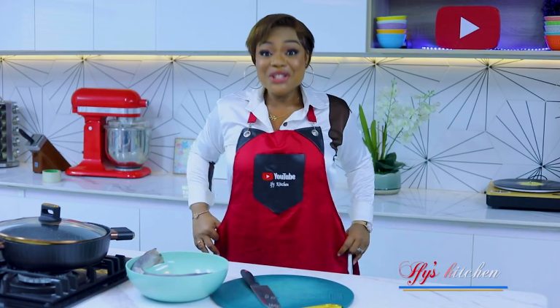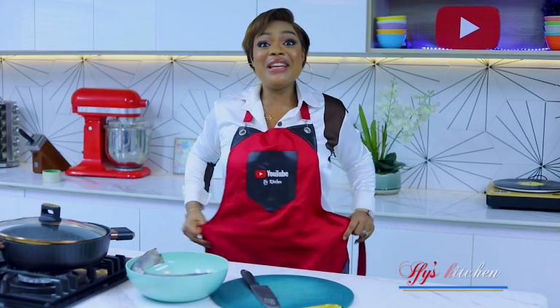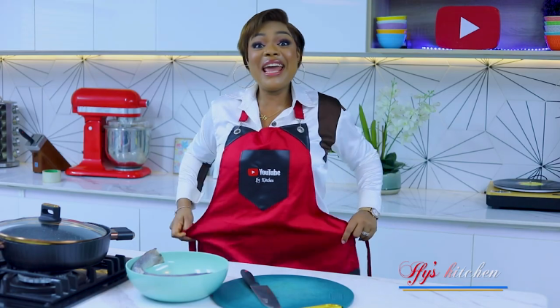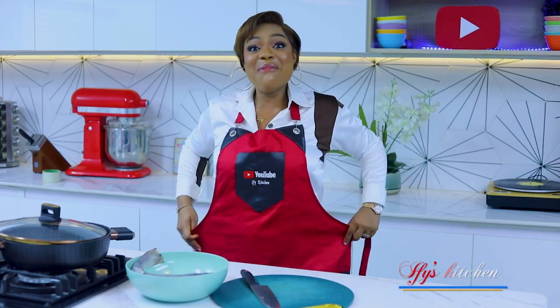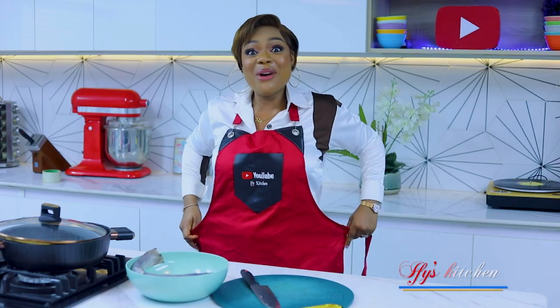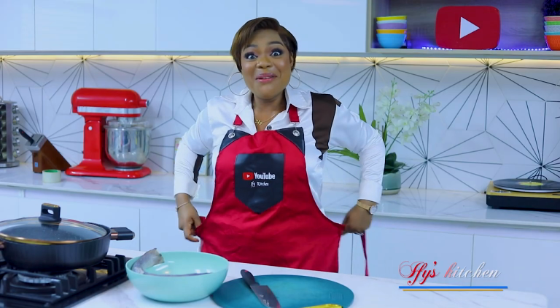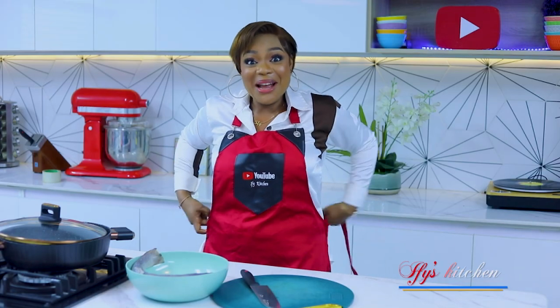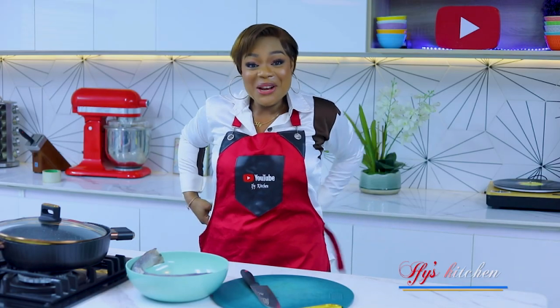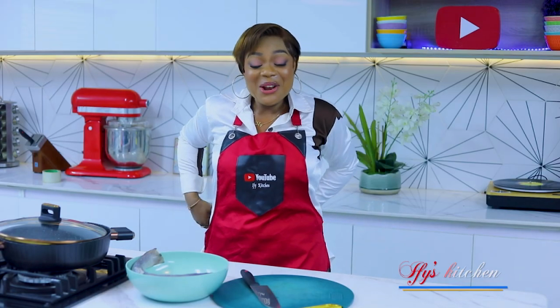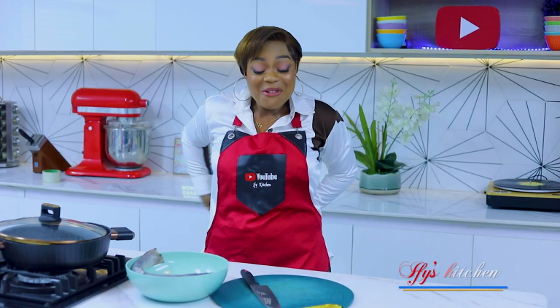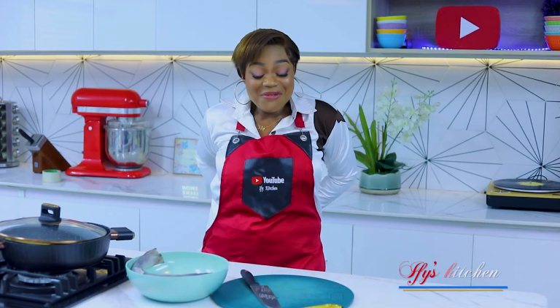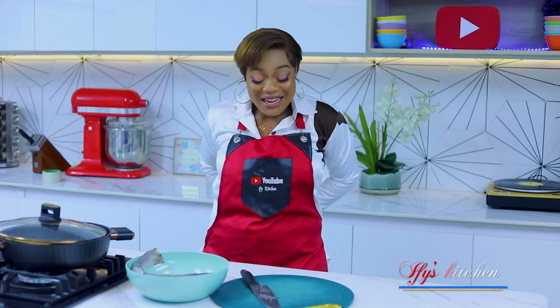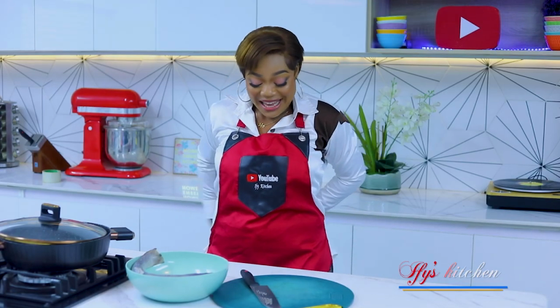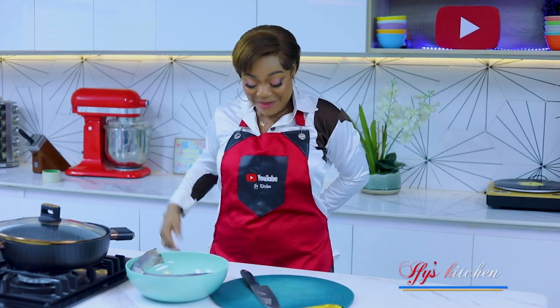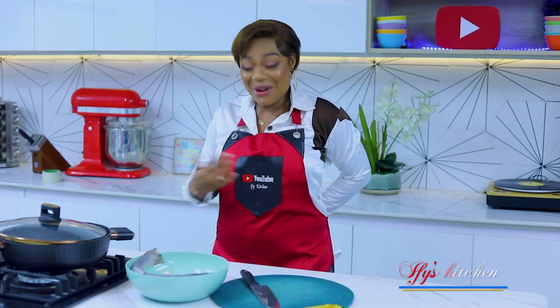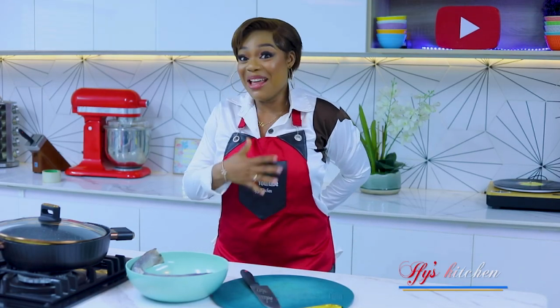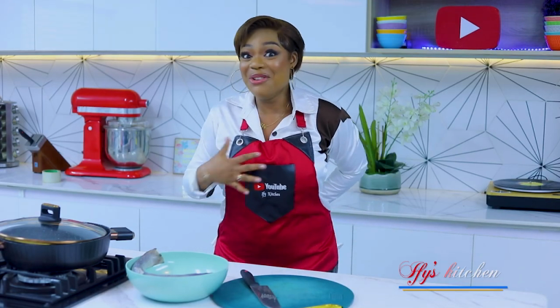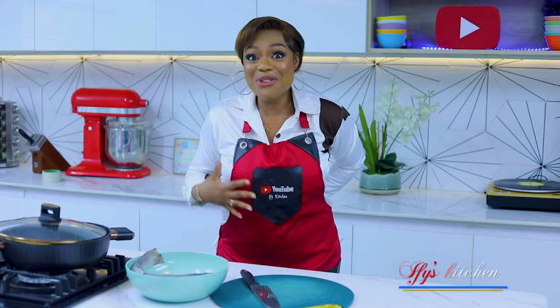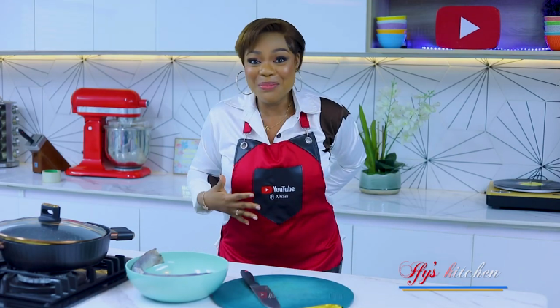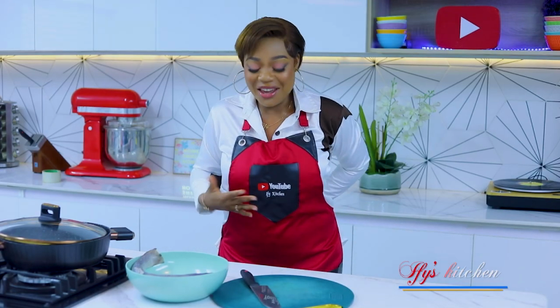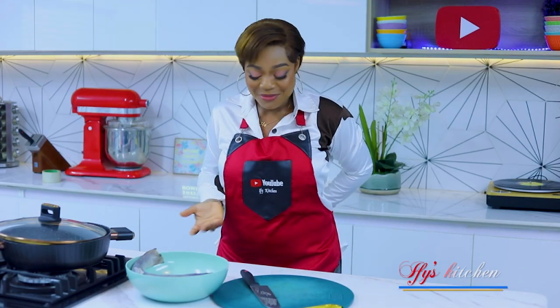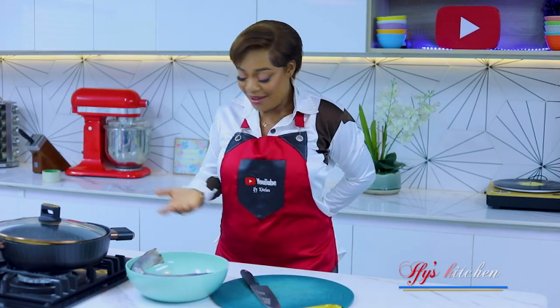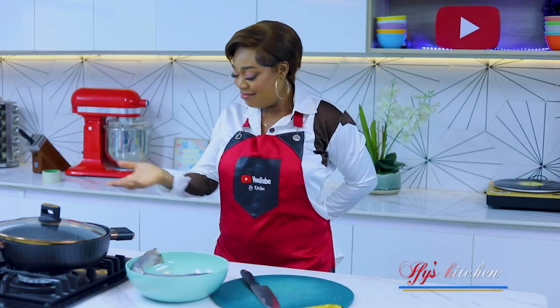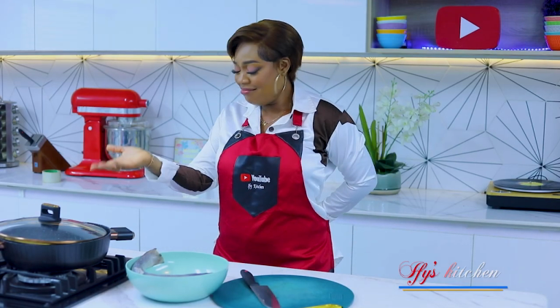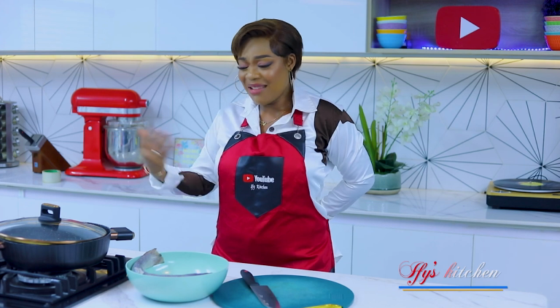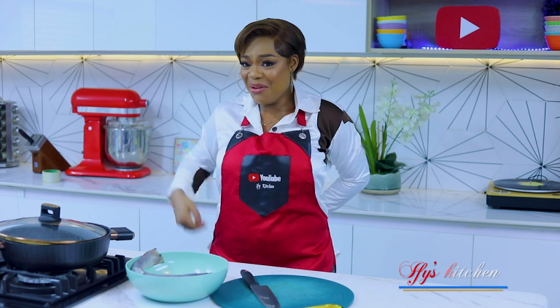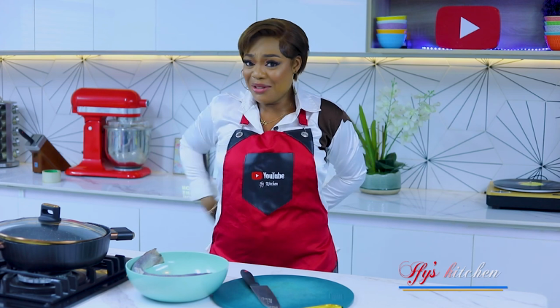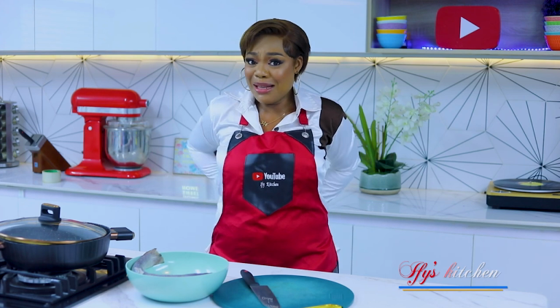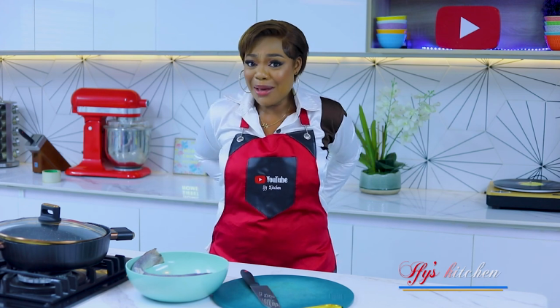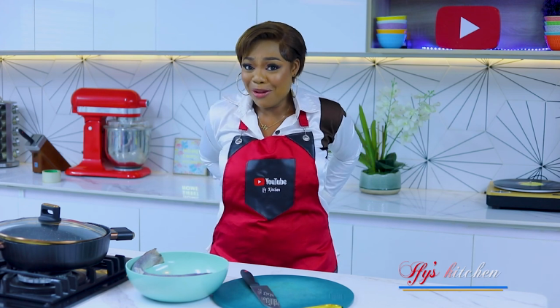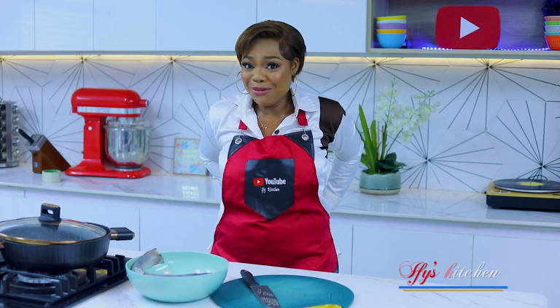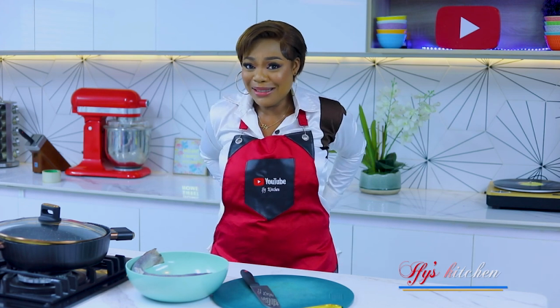Today I'm wearing my lovely apron that YouTube gave me.